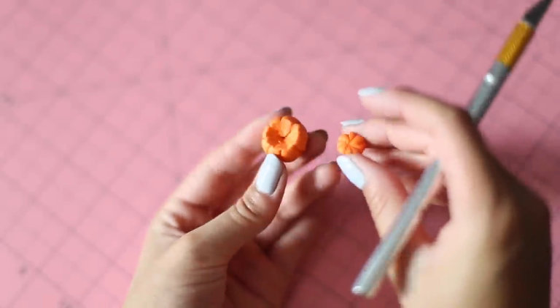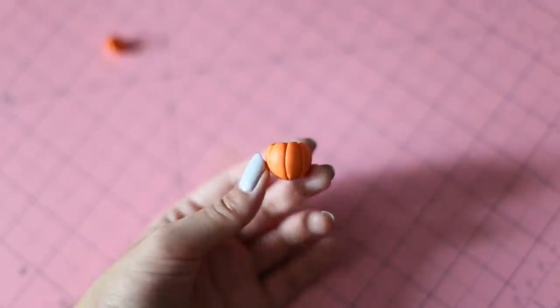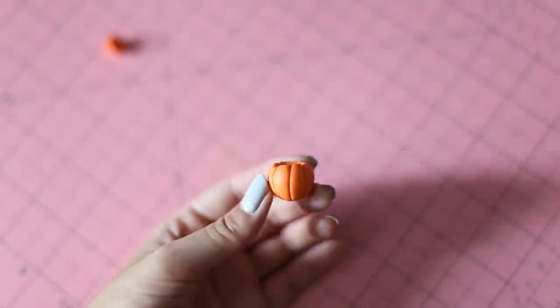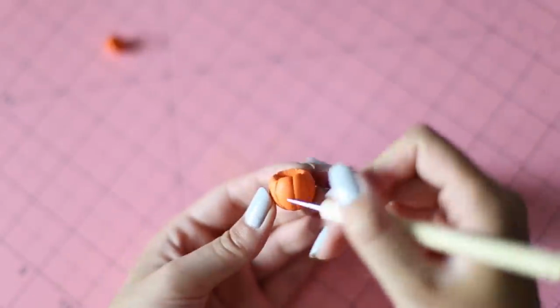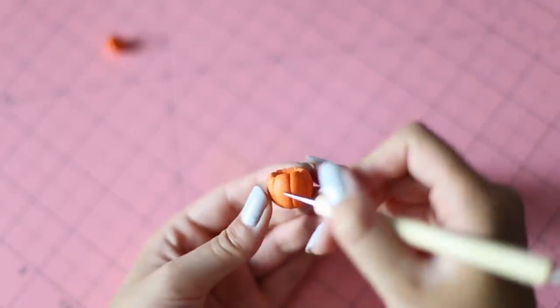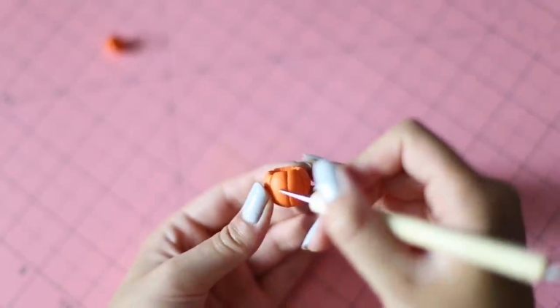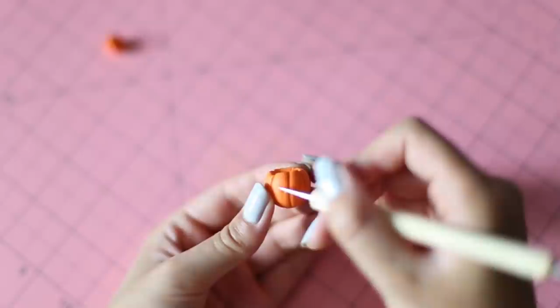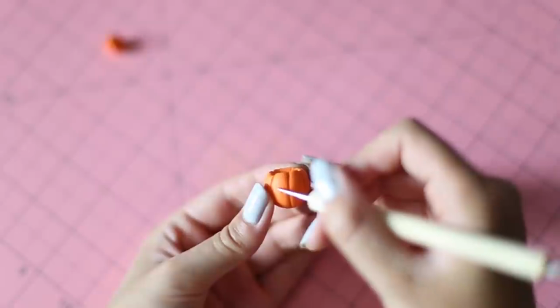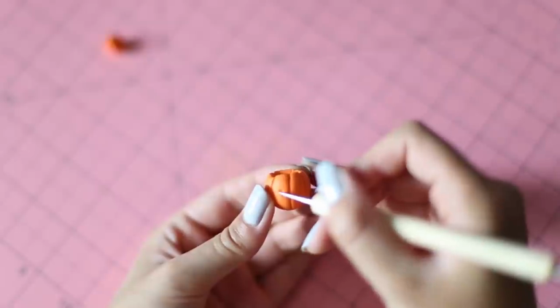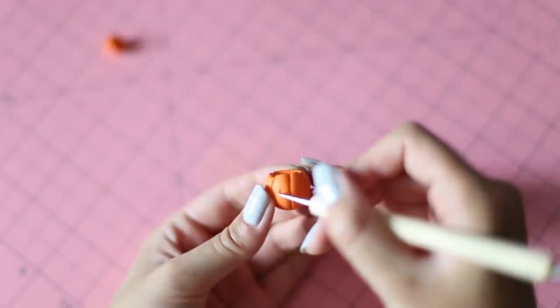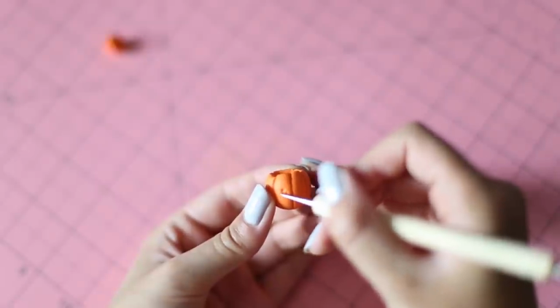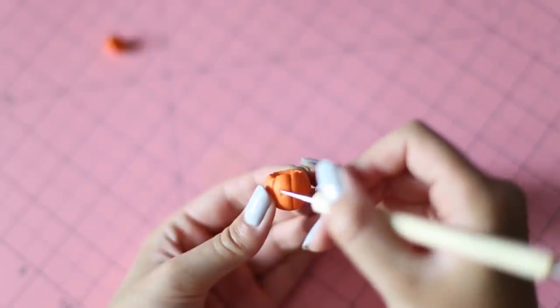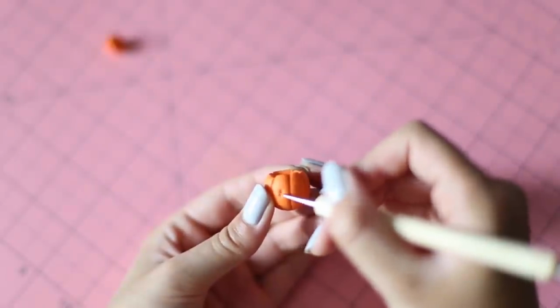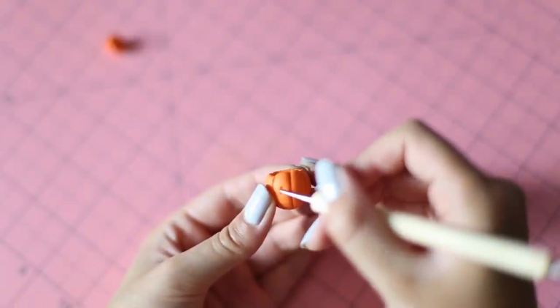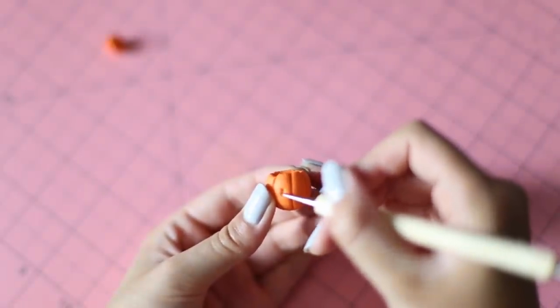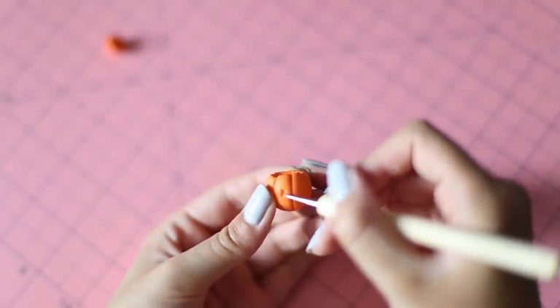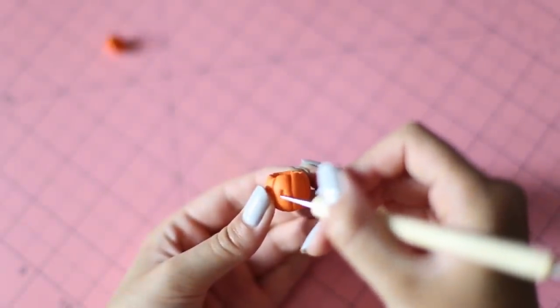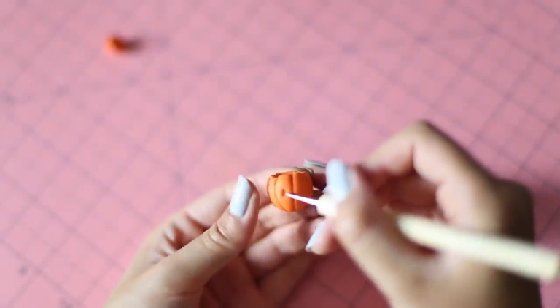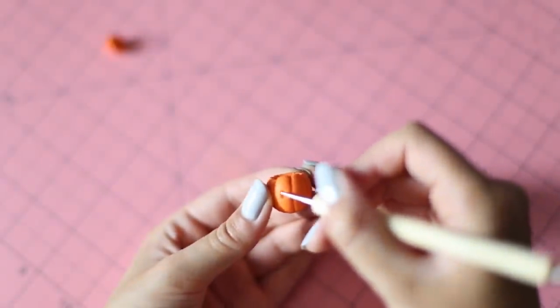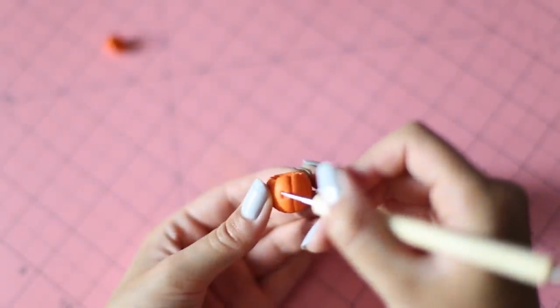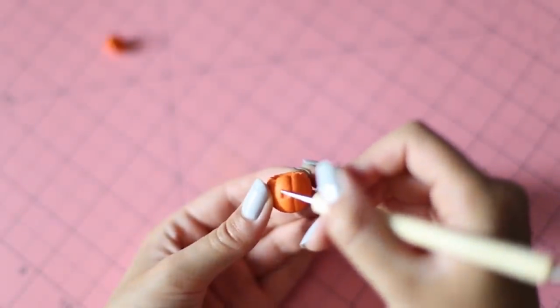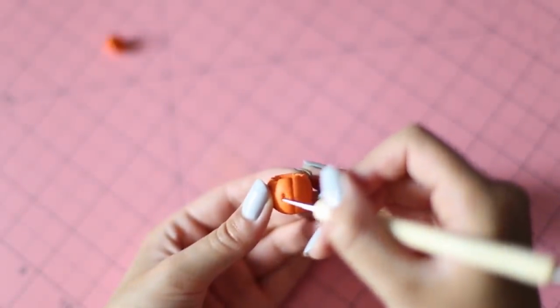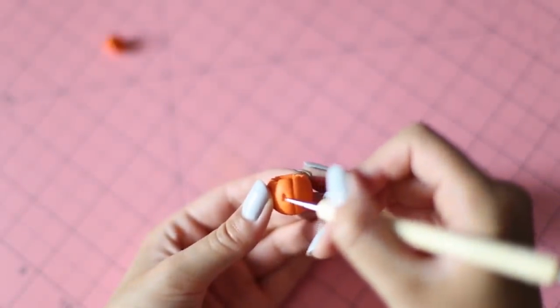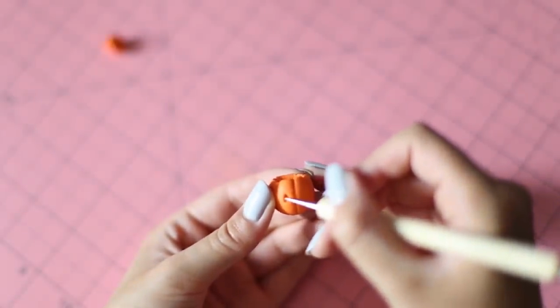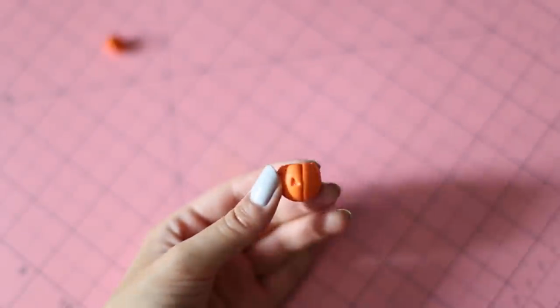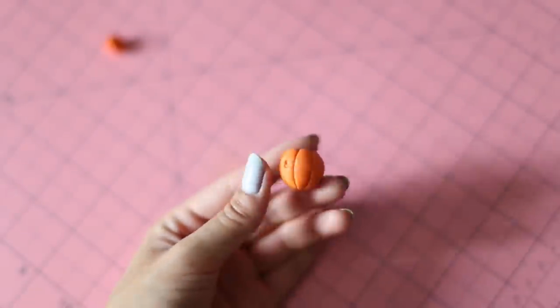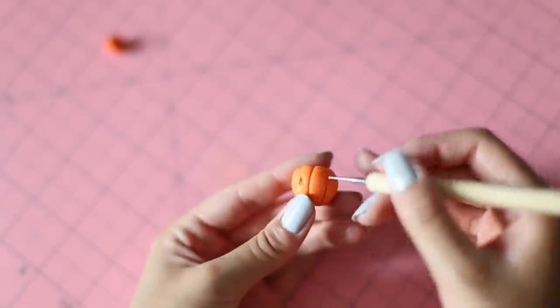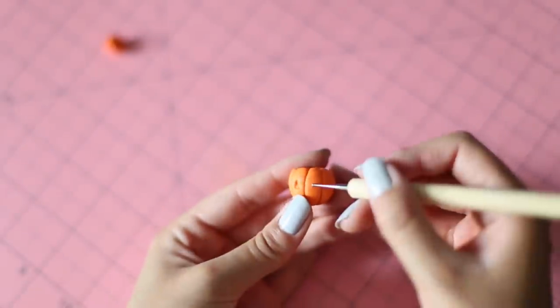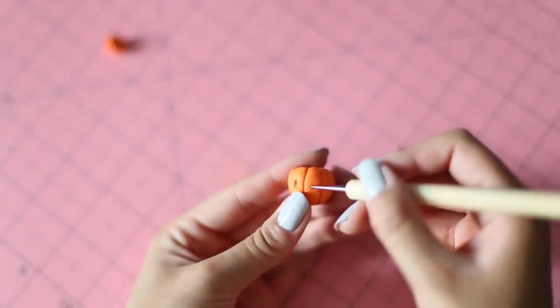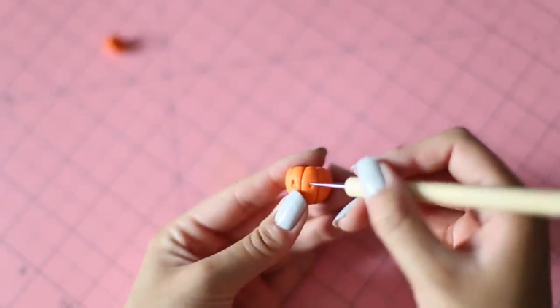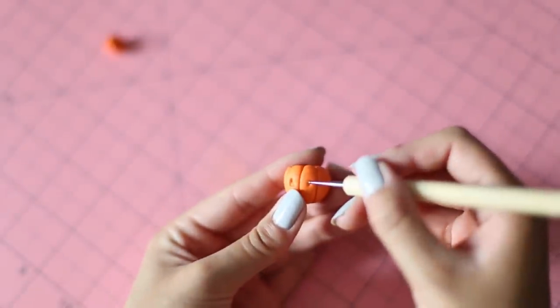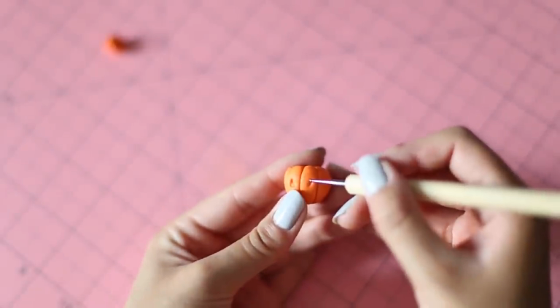Next, we're going to indent in the jack-o'-lantern face. I'm using a dotting tool and indenting in the eyes and mouth.